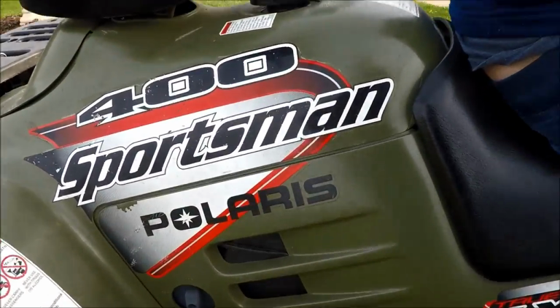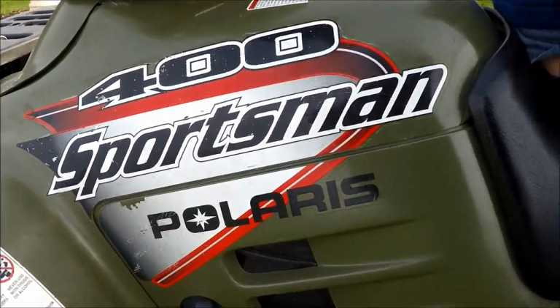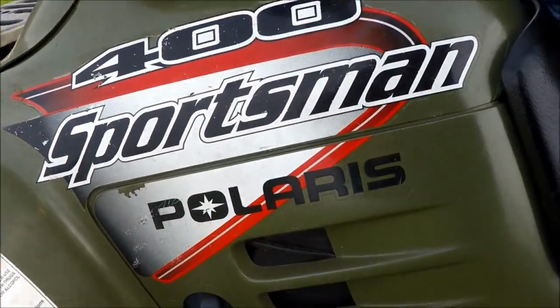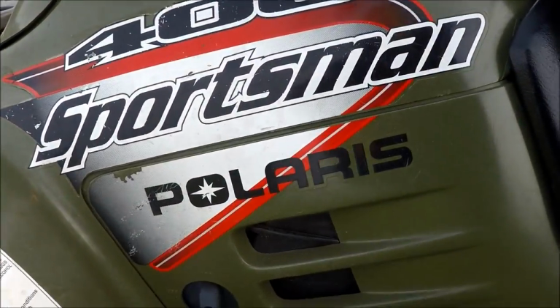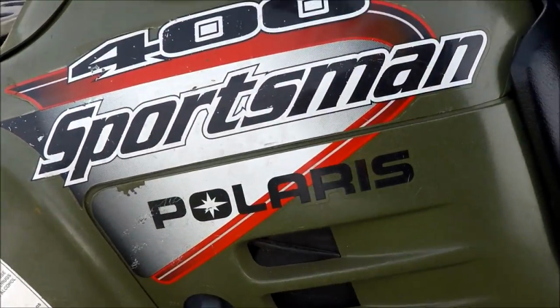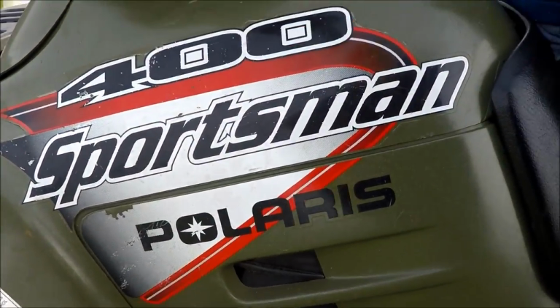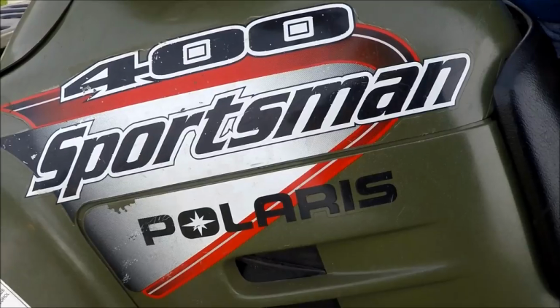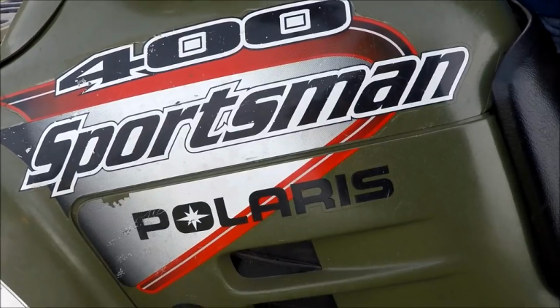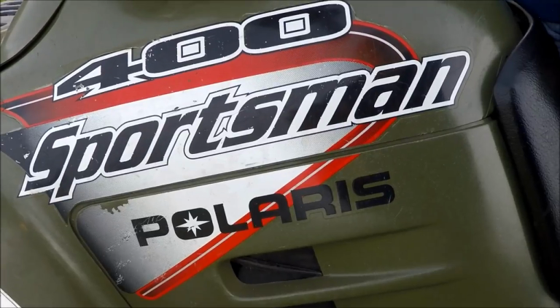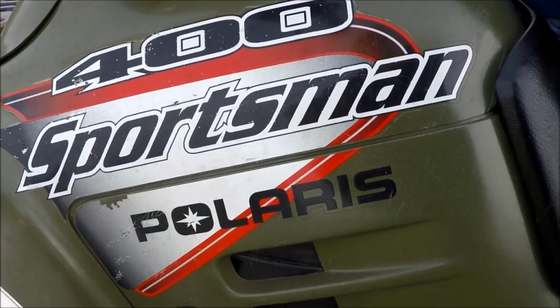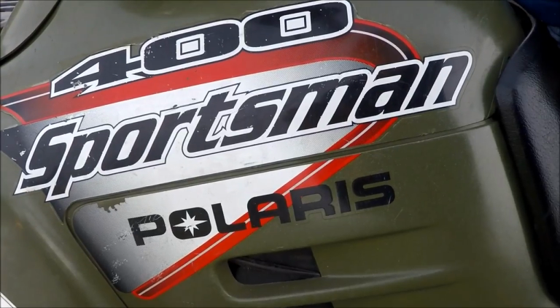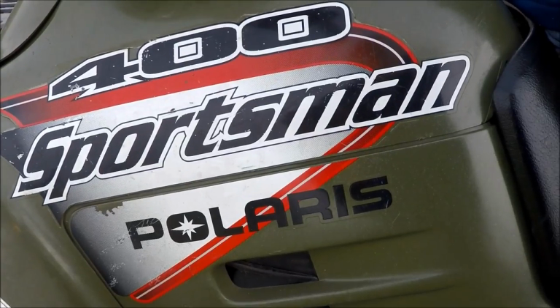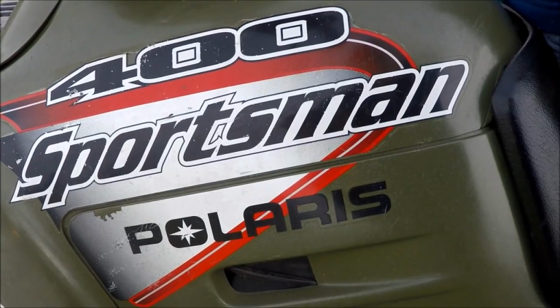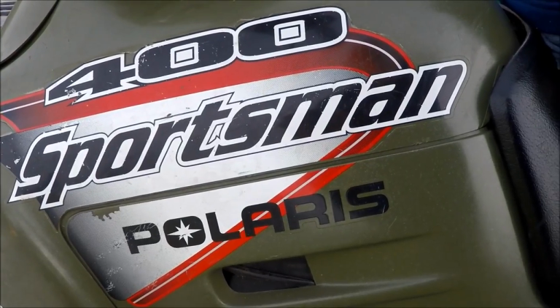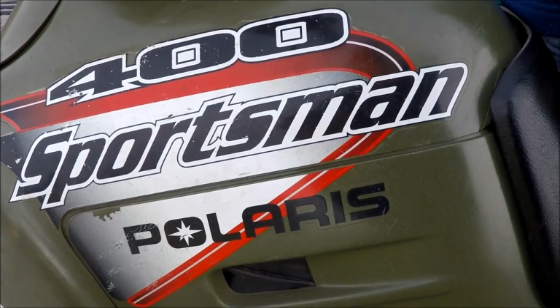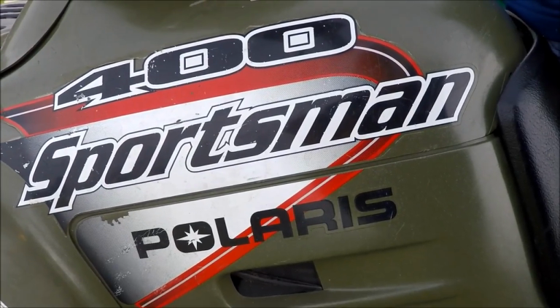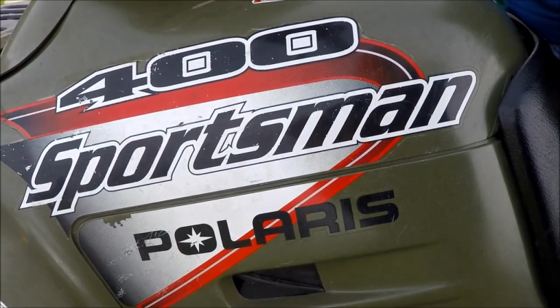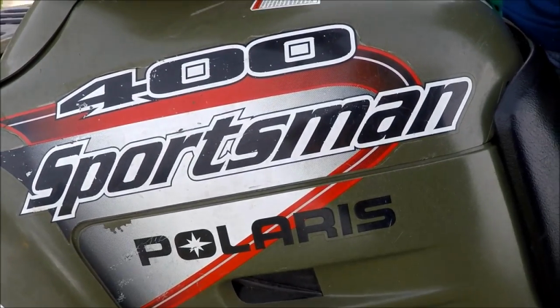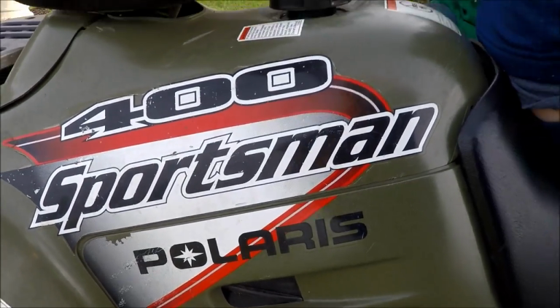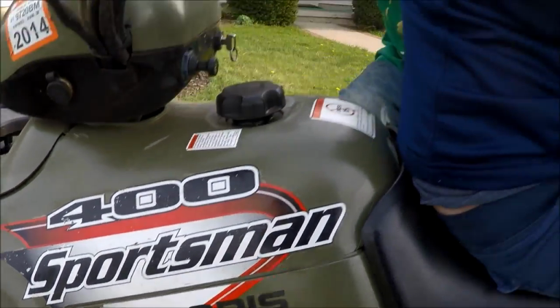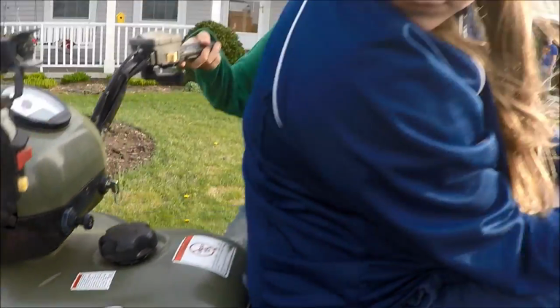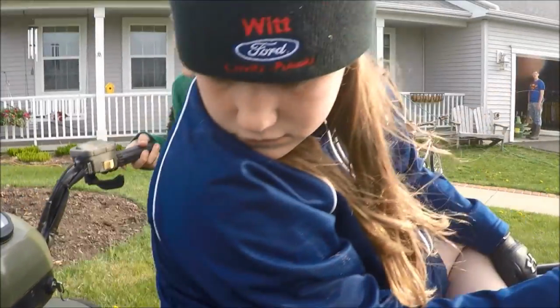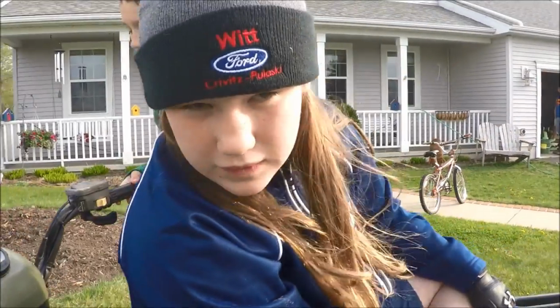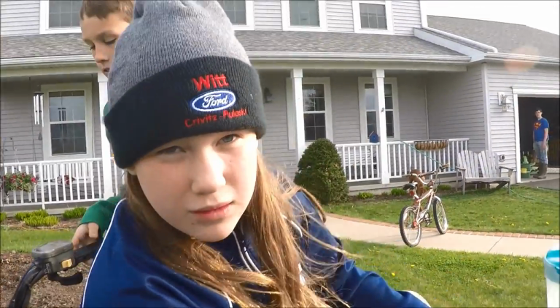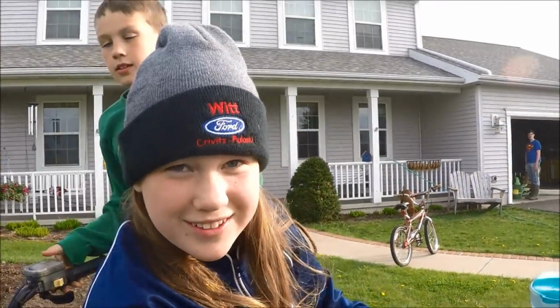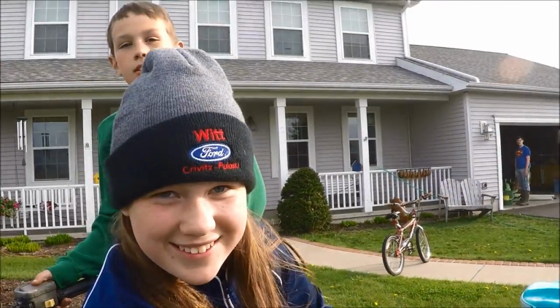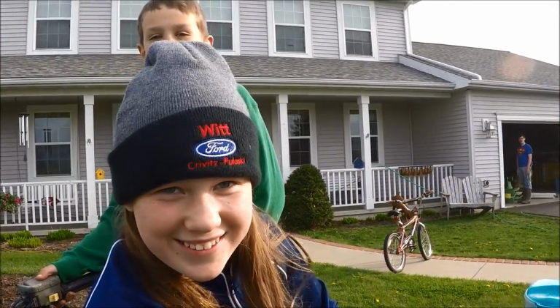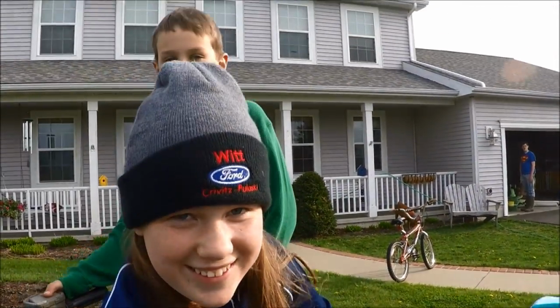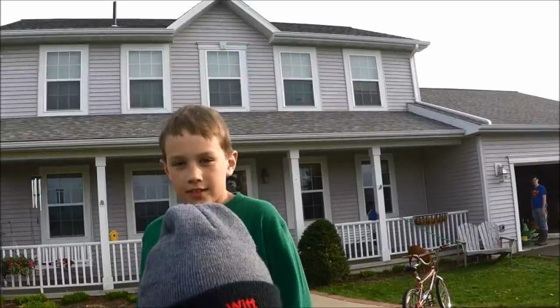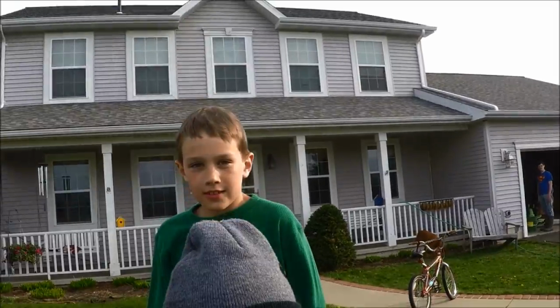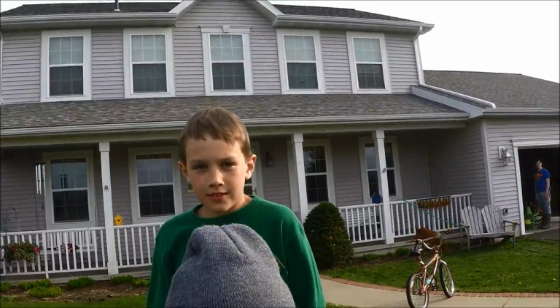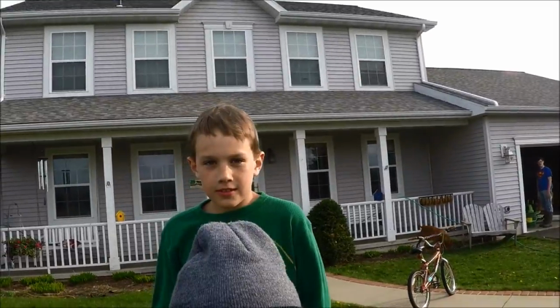We're going to use our Sportsman 400 Polaris to get out to the site in the soybean field, and we're going to use Holly Dawson.